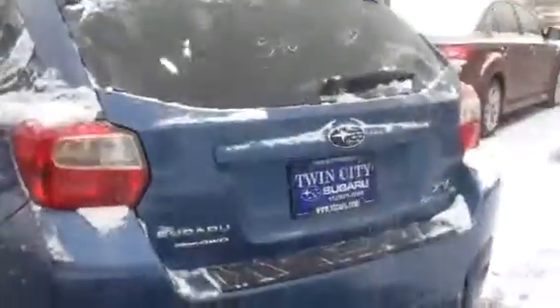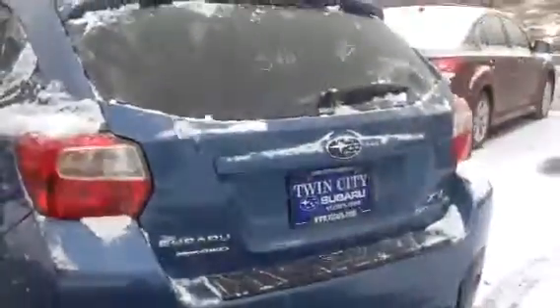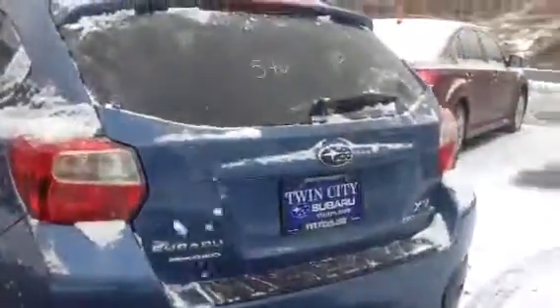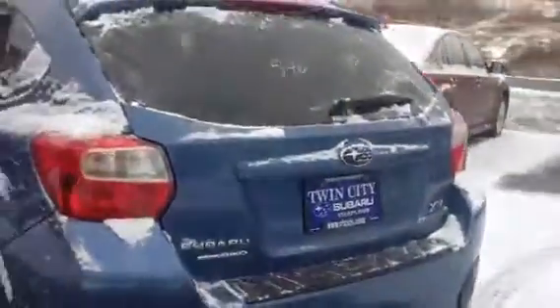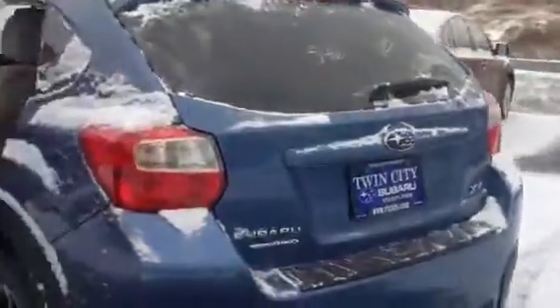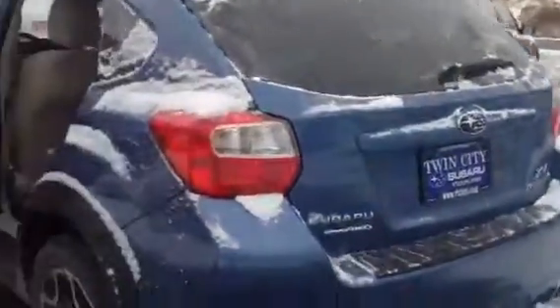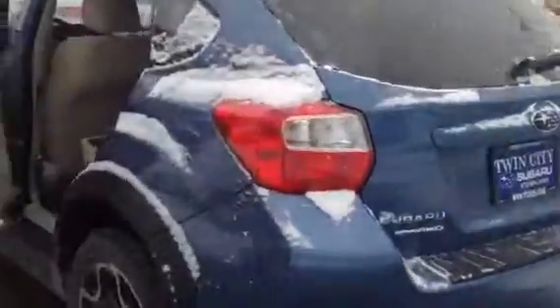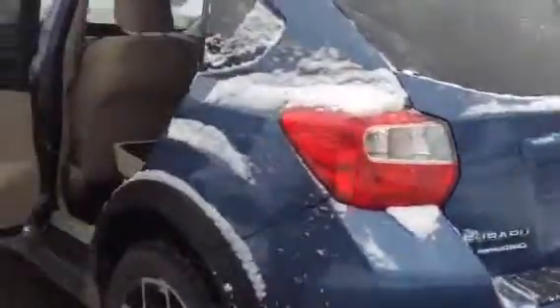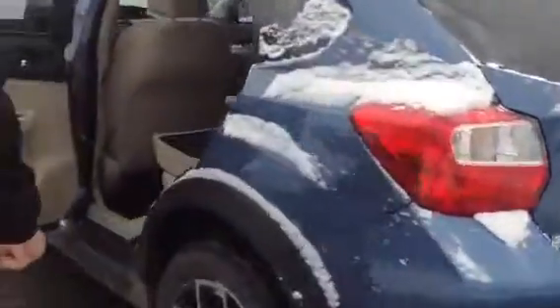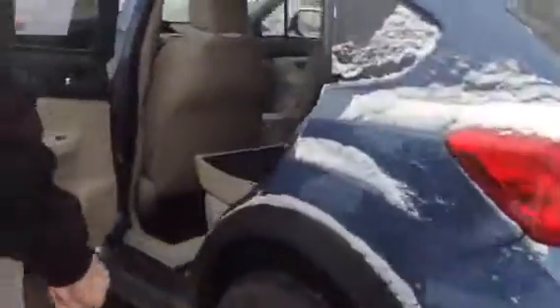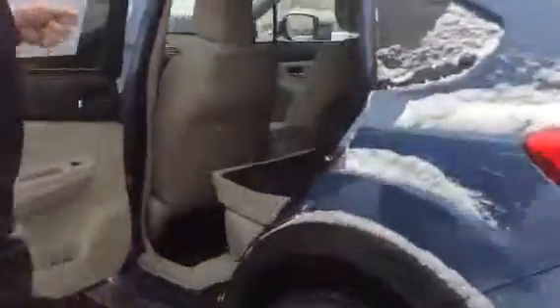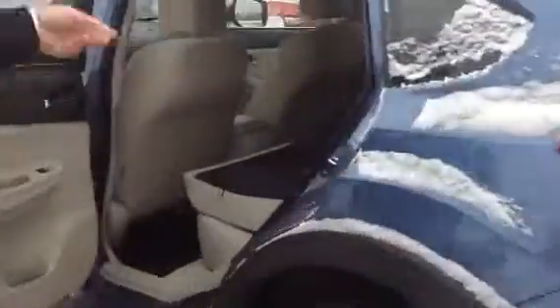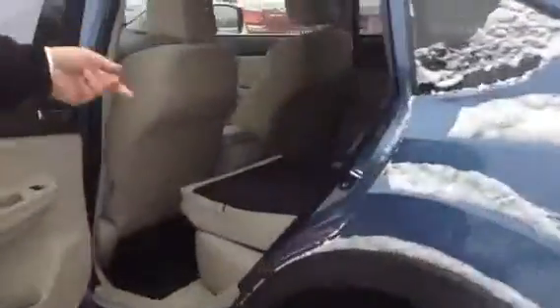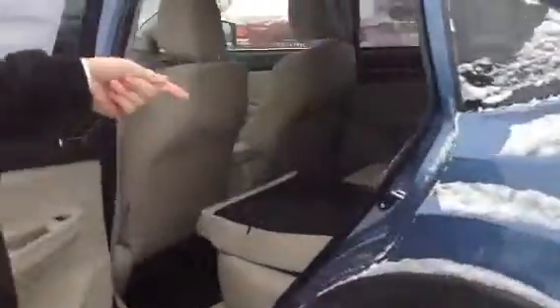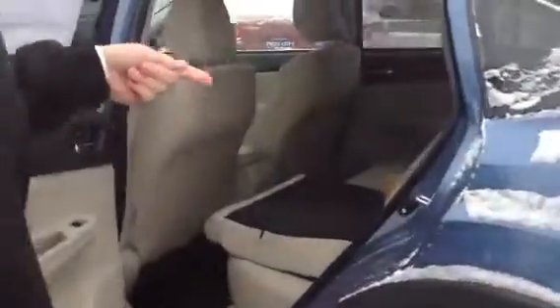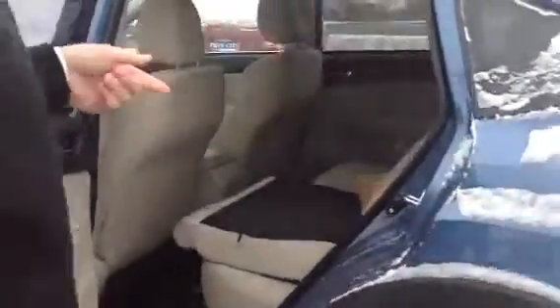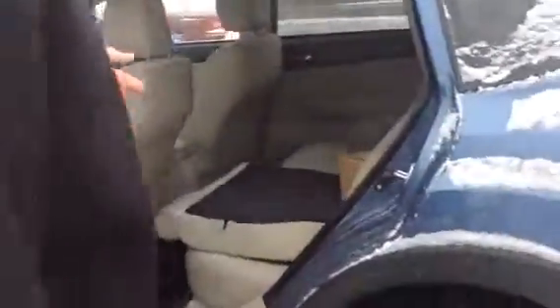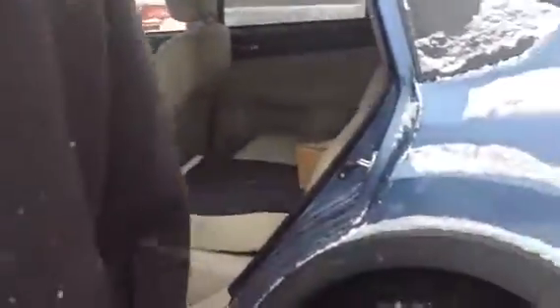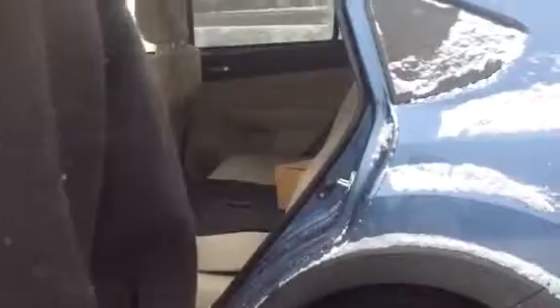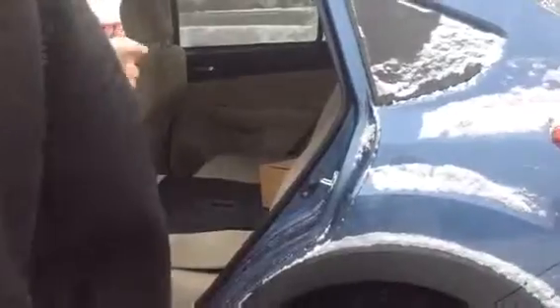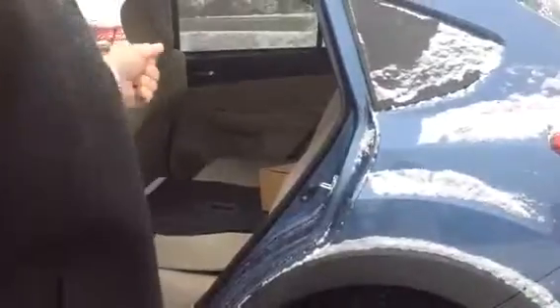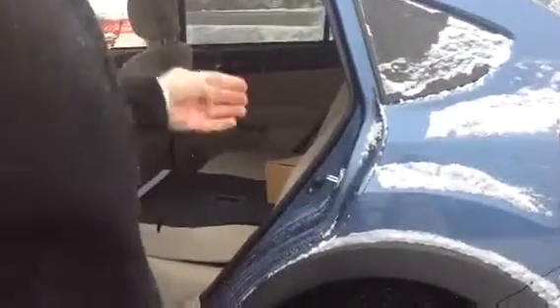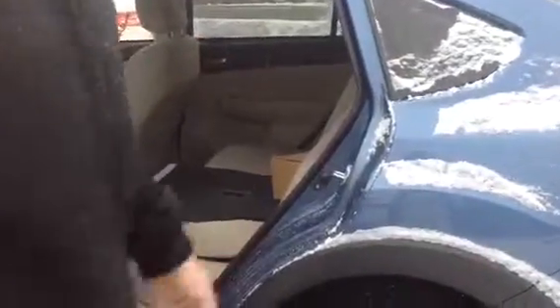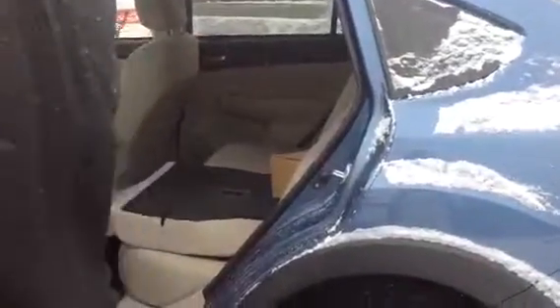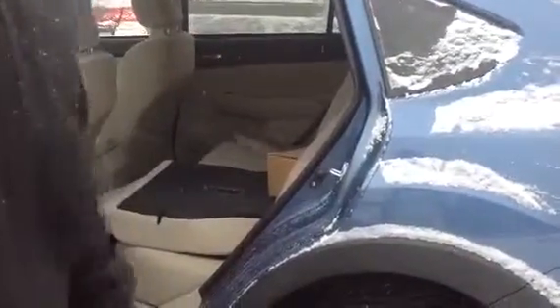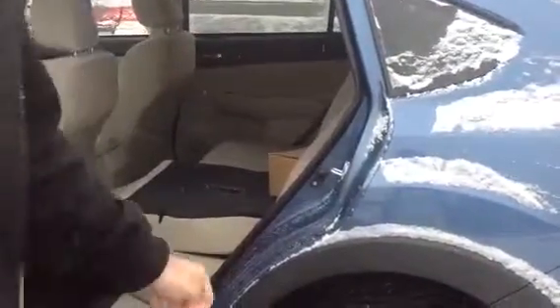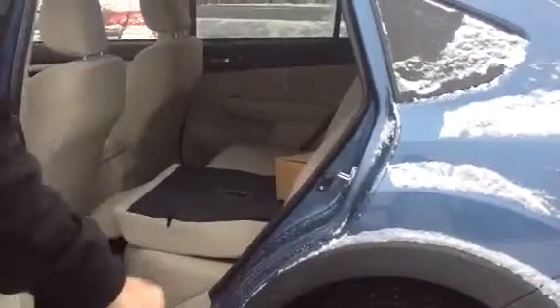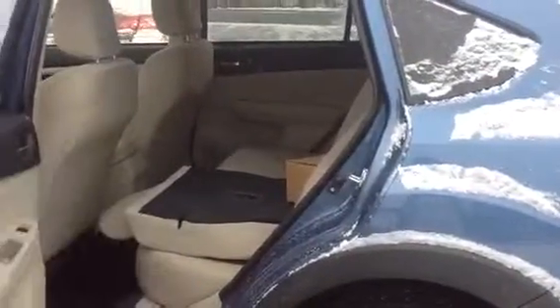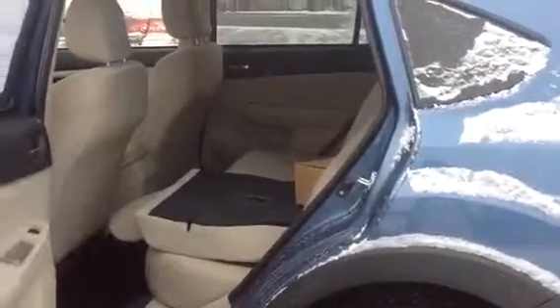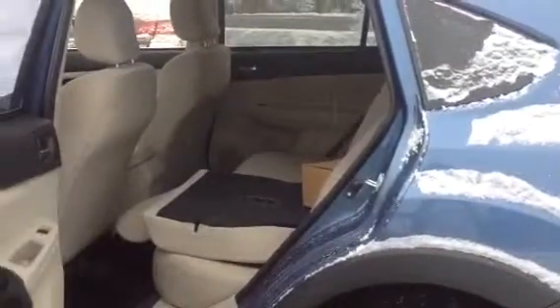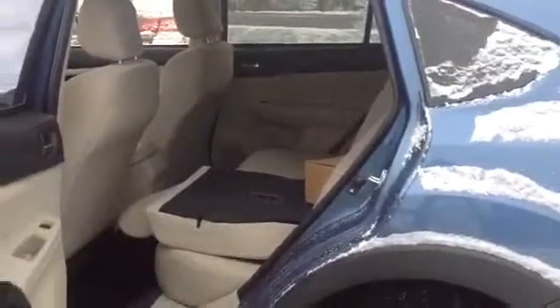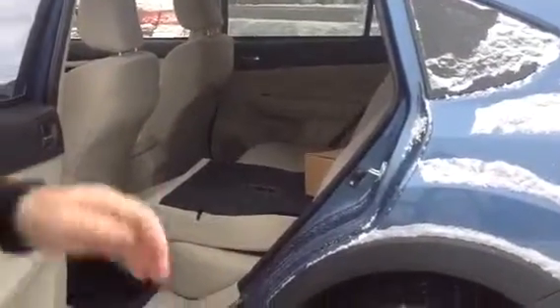As you can see, there is a lot of room in the back of the vehicle. You can get two adults back here very comfortably. You can get a couple of car seats back here very comfortably as well.